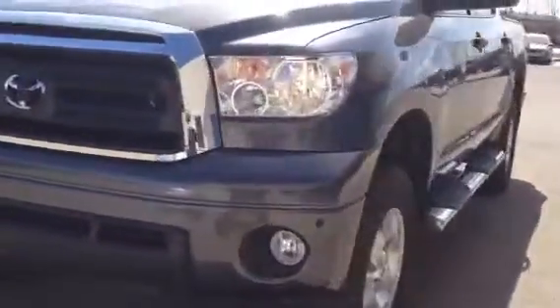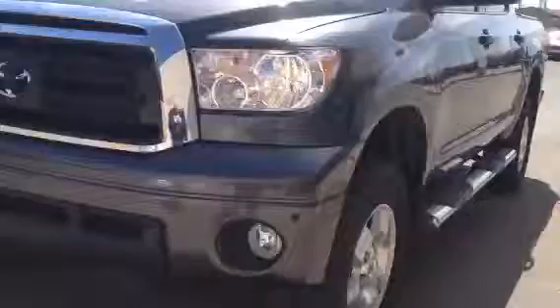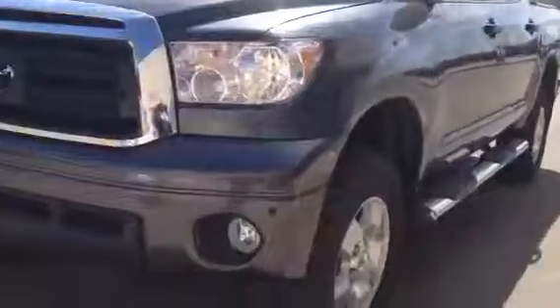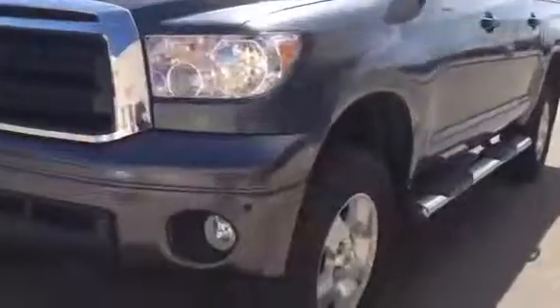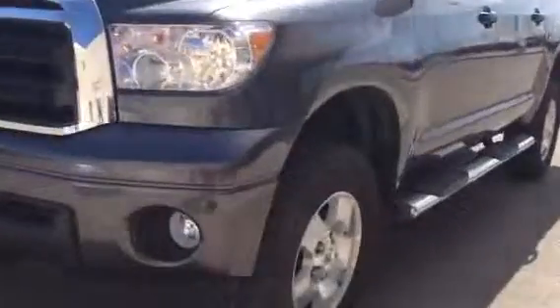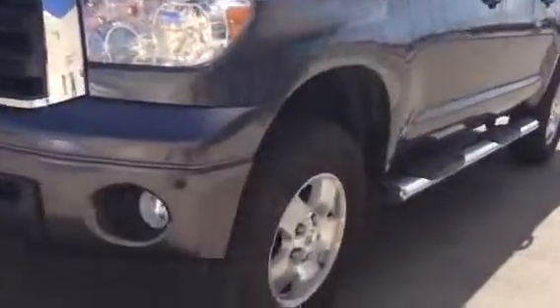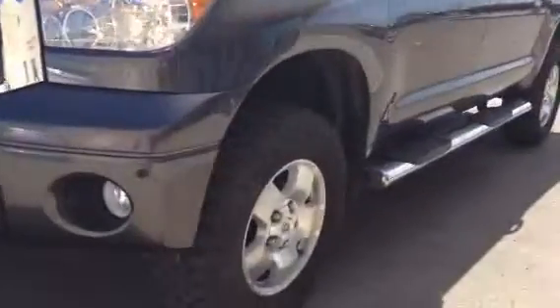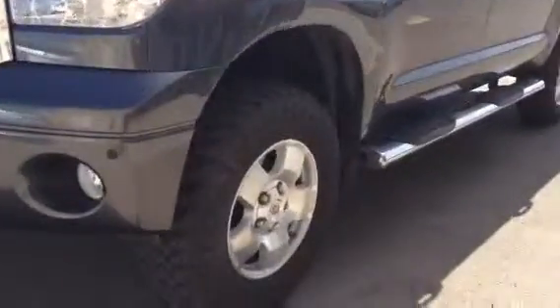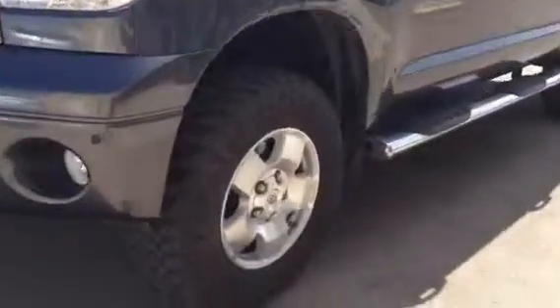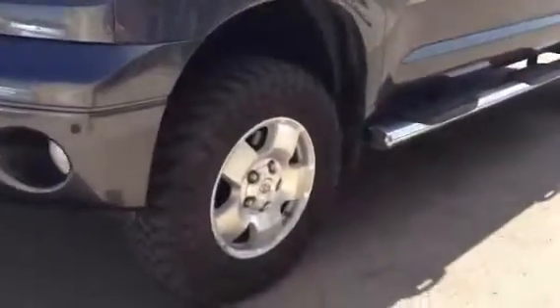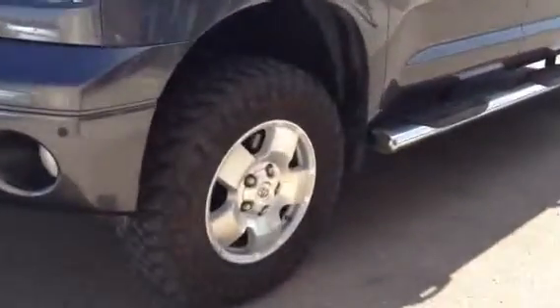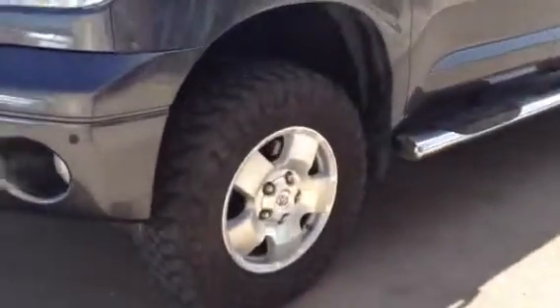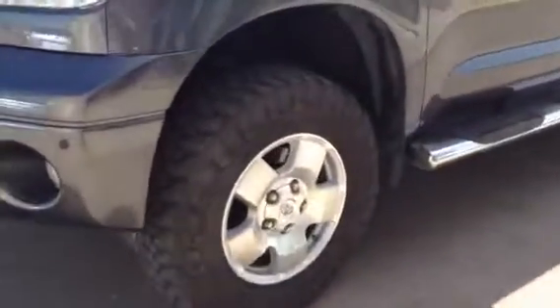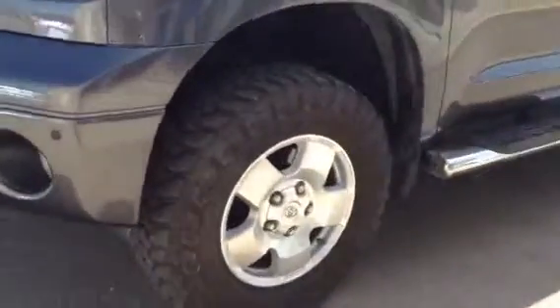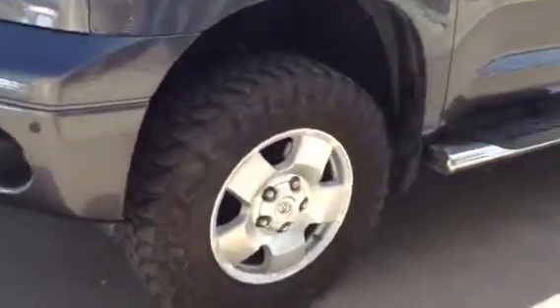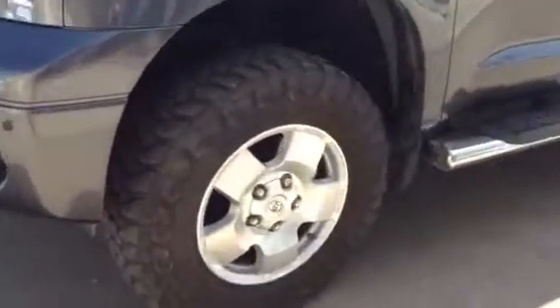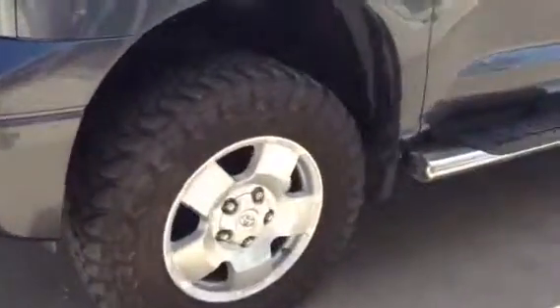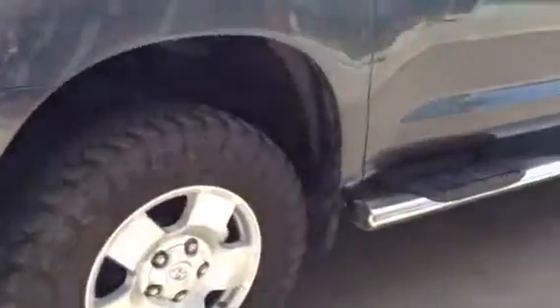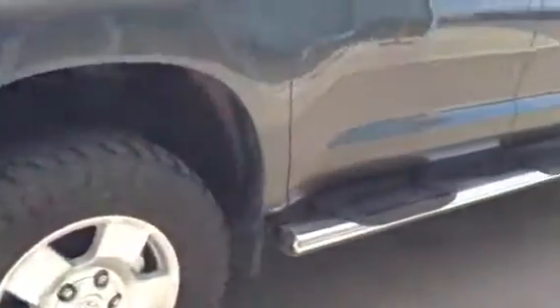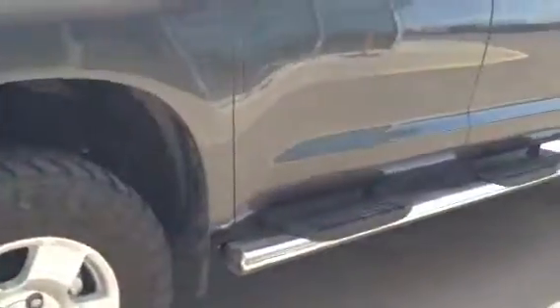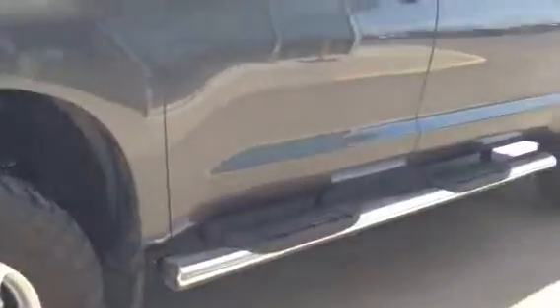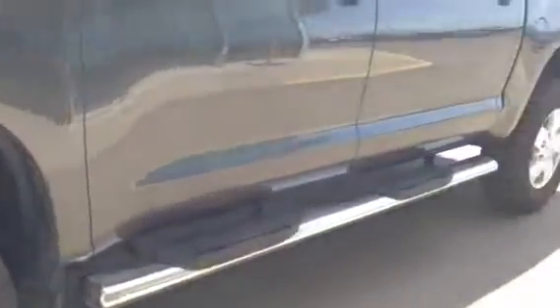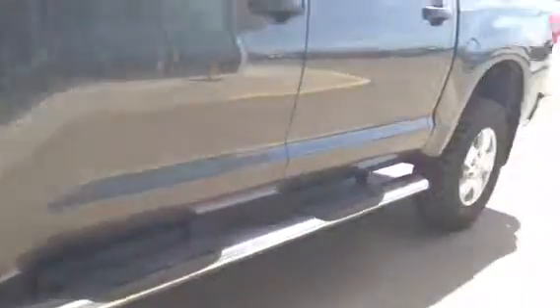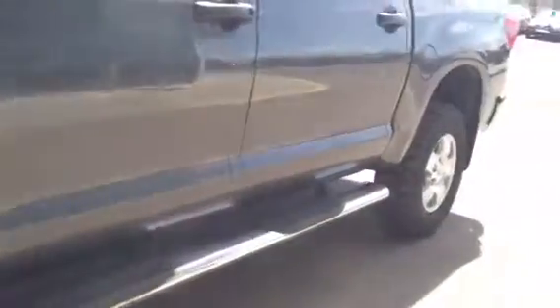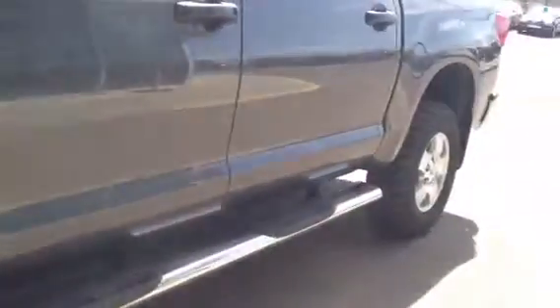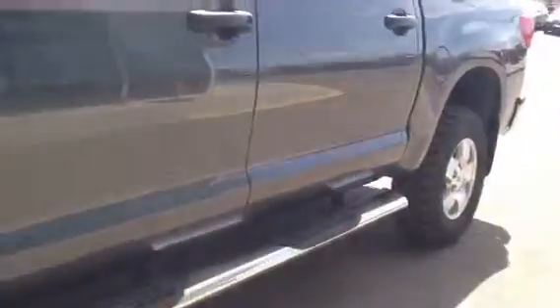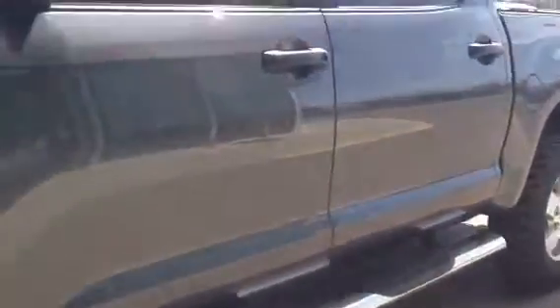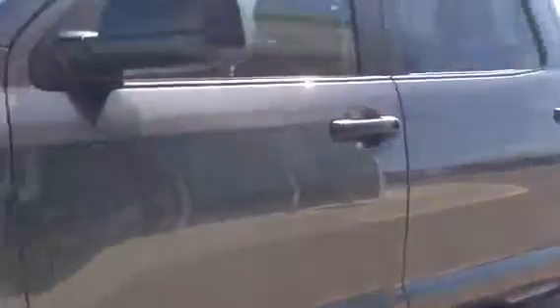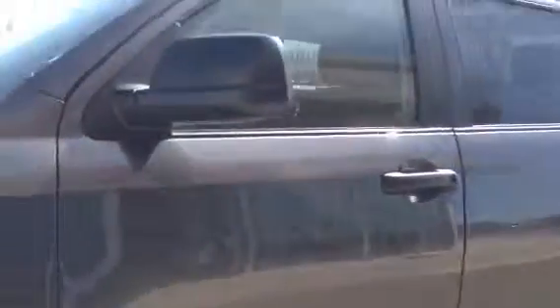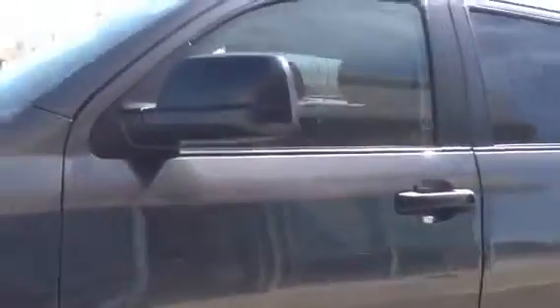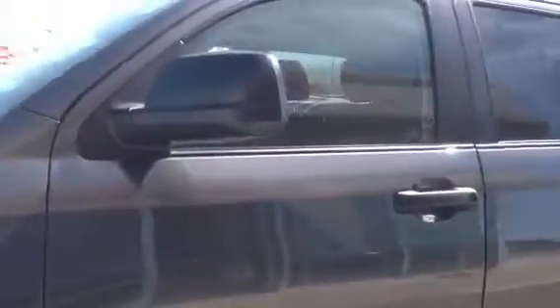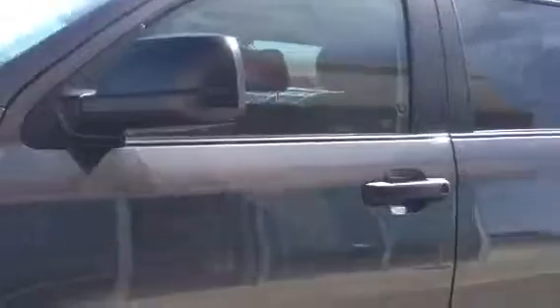Front fog lamps, nice big tires, and it's got some nerf bars on her already.